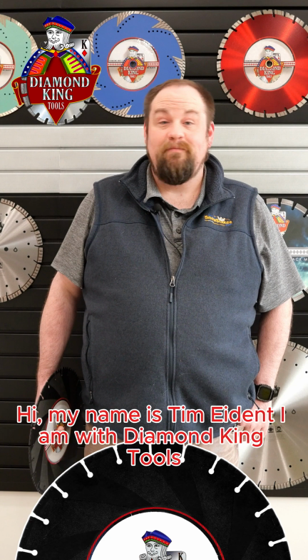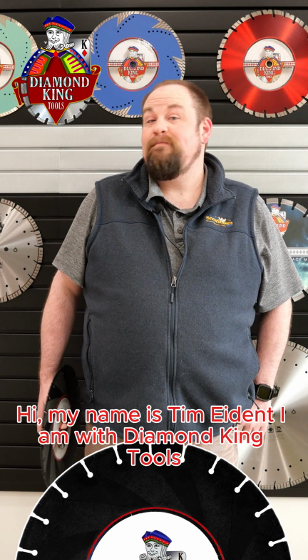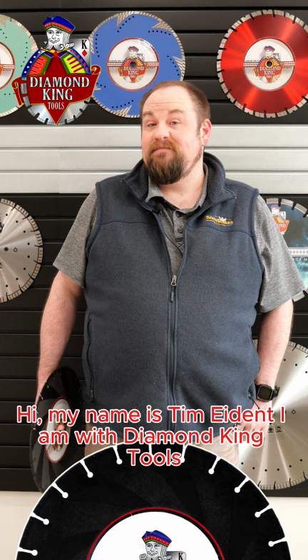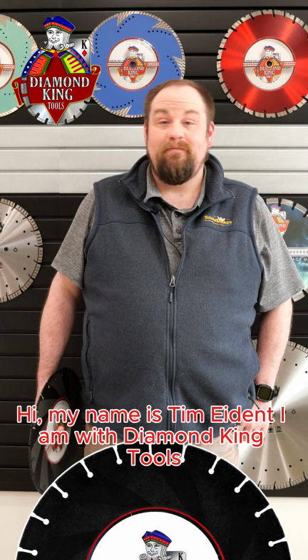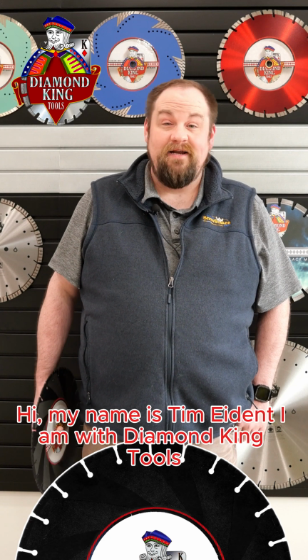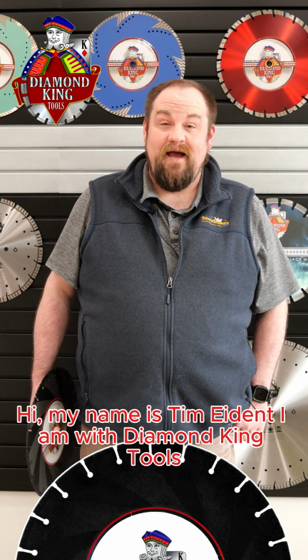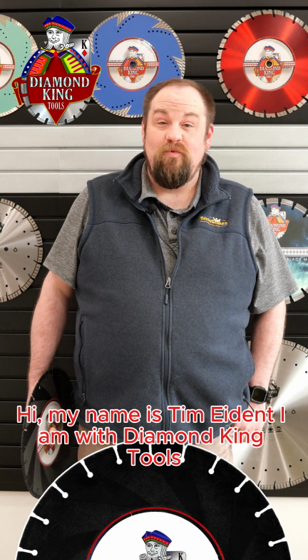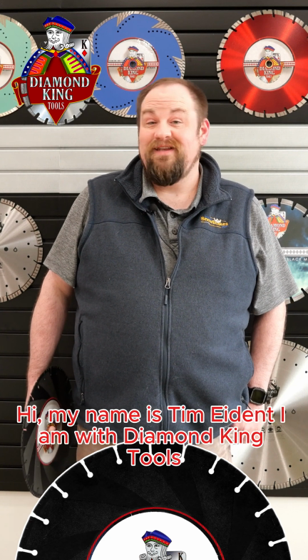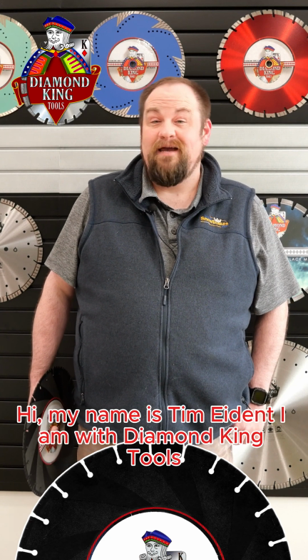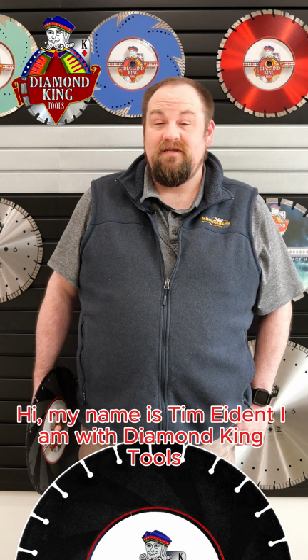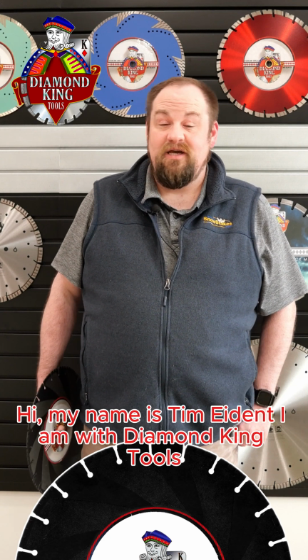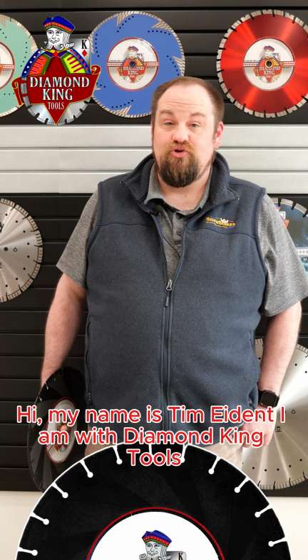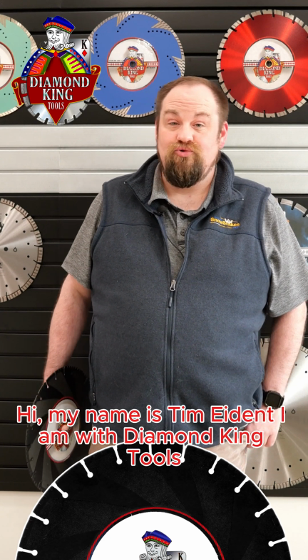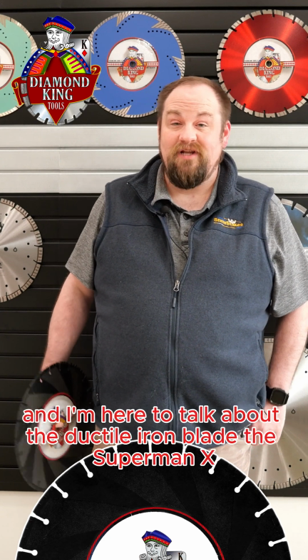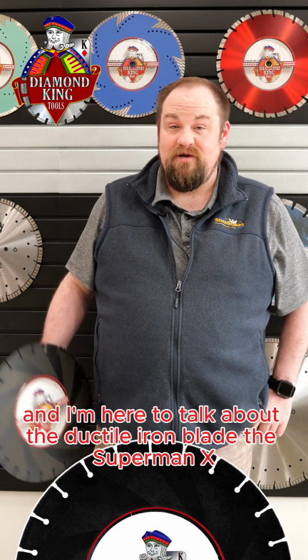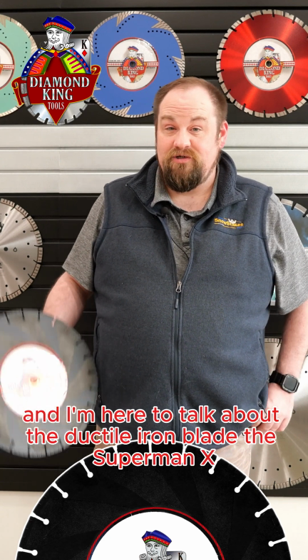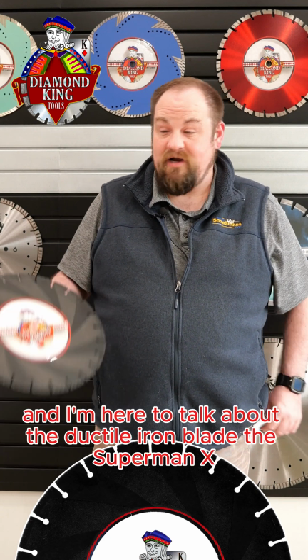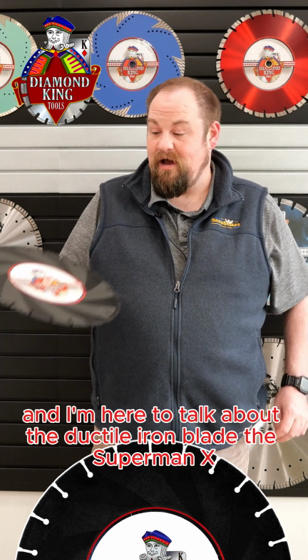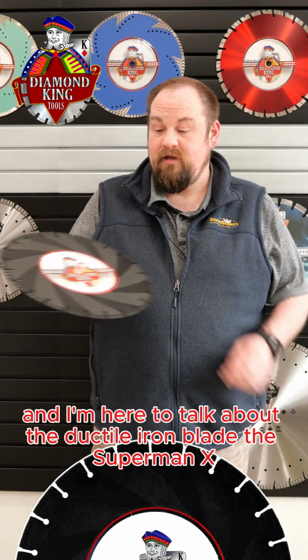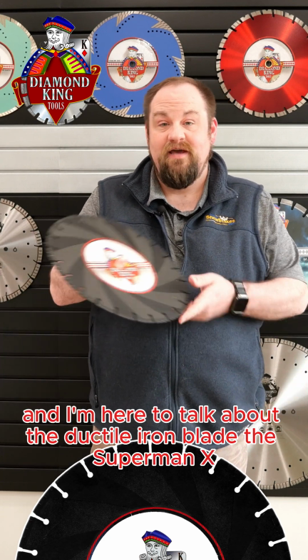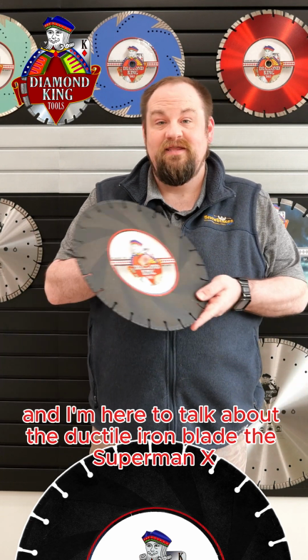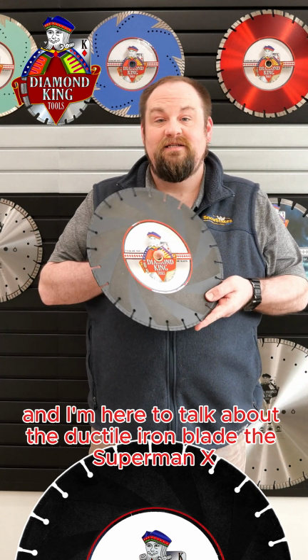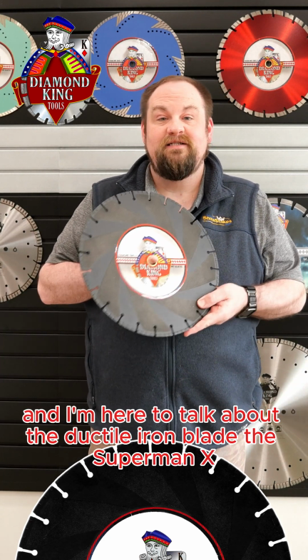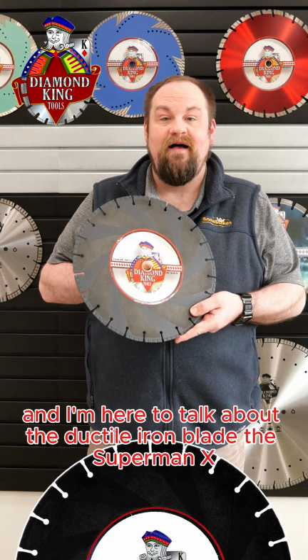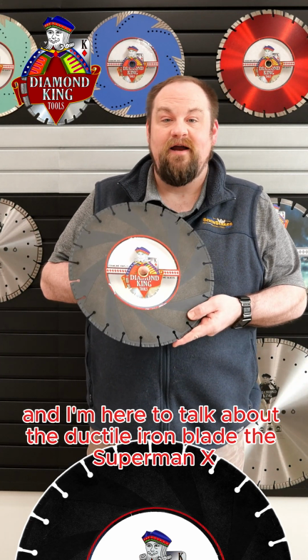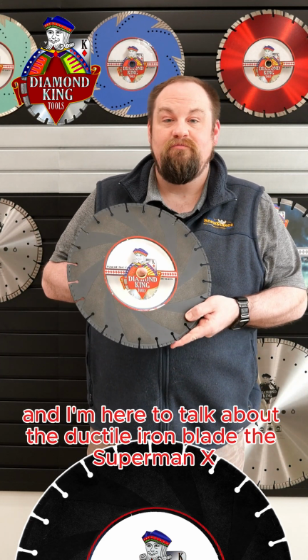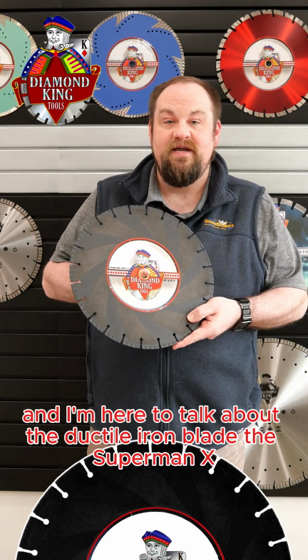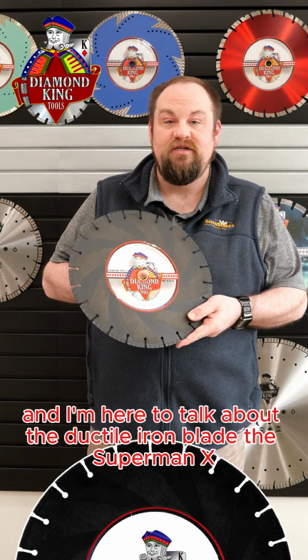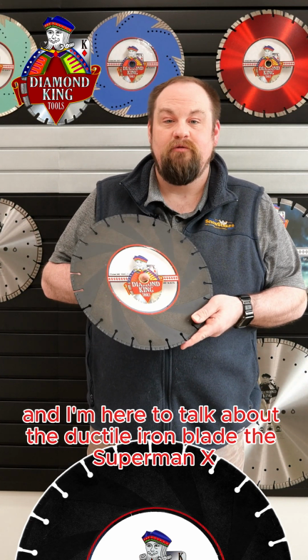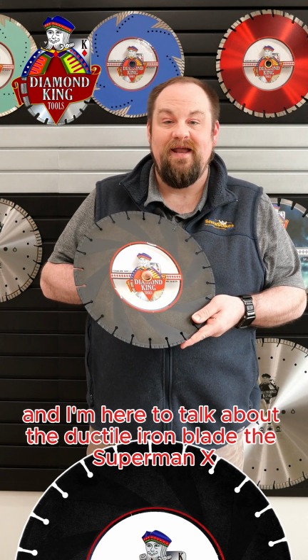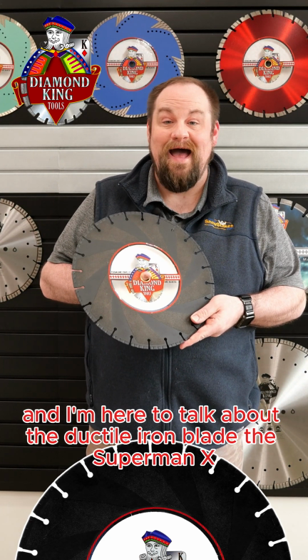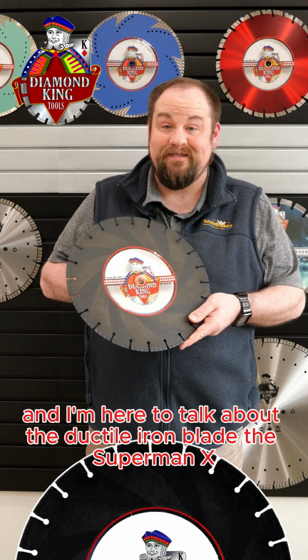Hi, my name is Tim Iden. I am with Diamond King Tools, and I'm here to talk about the Ductile Iron Blade, the Superman X.